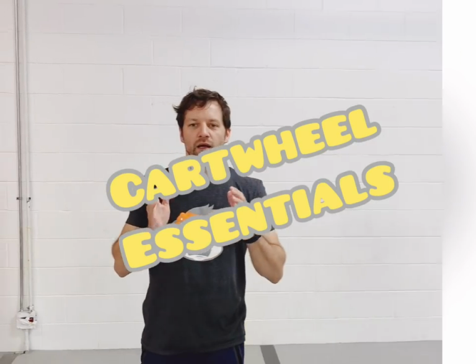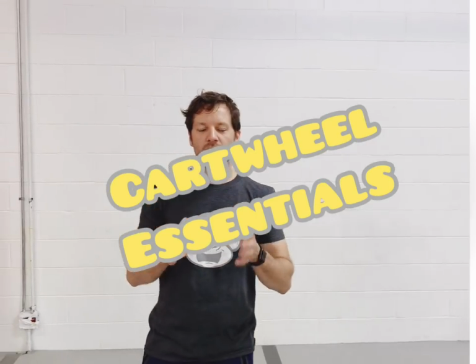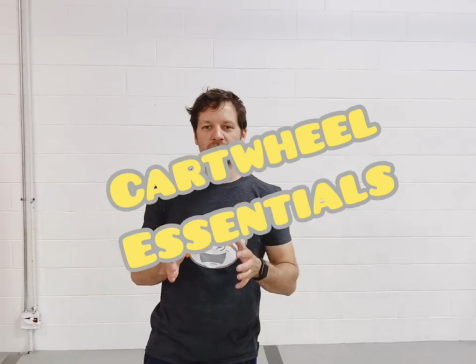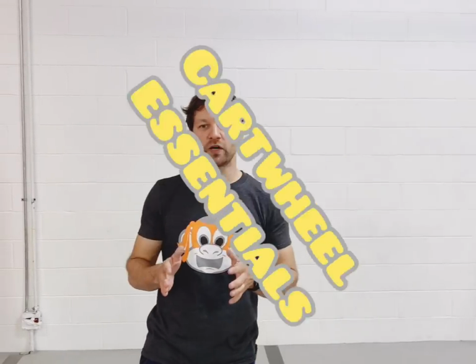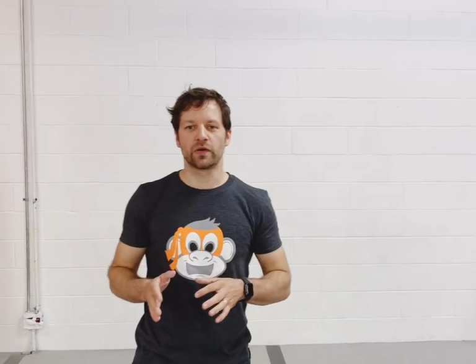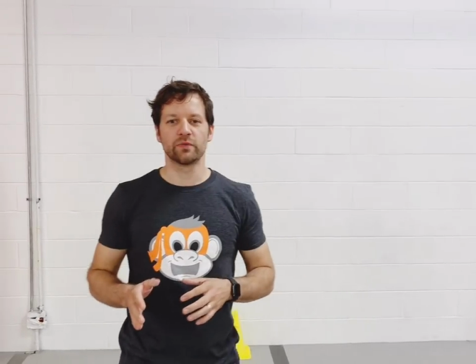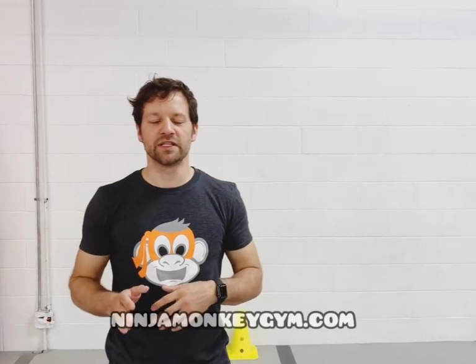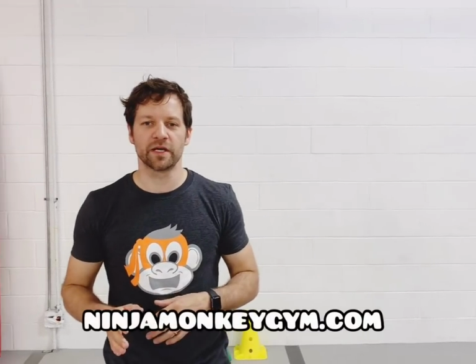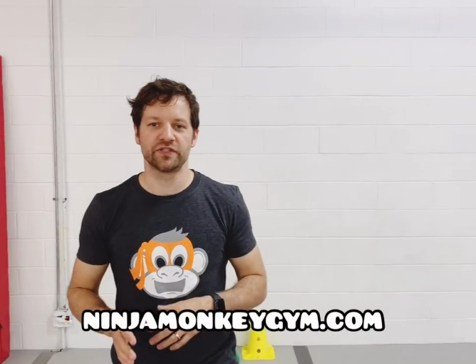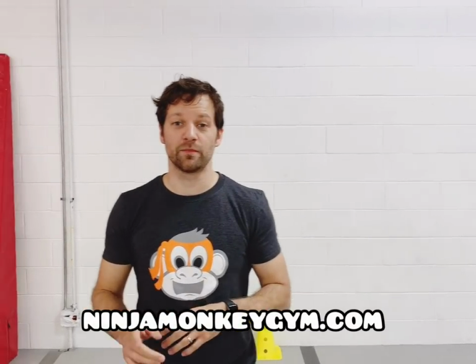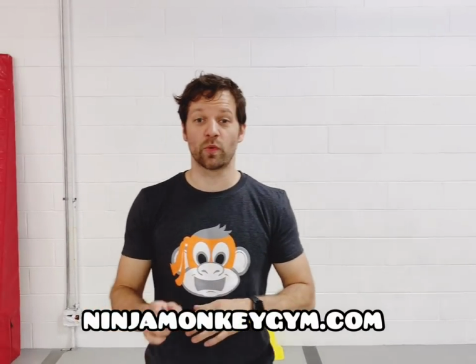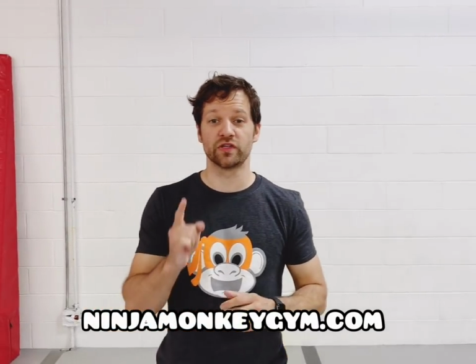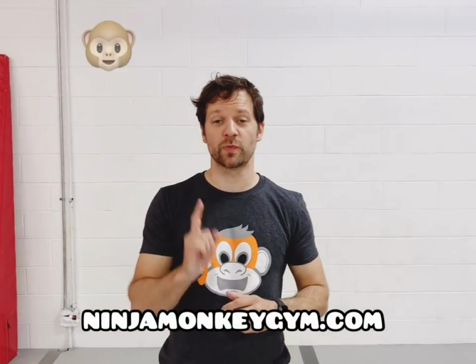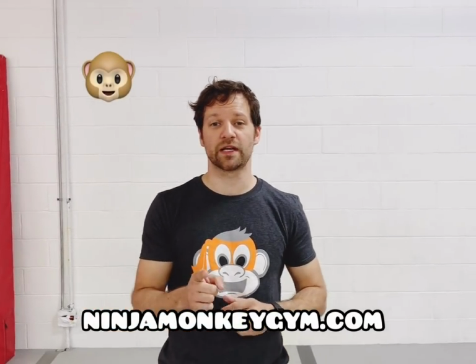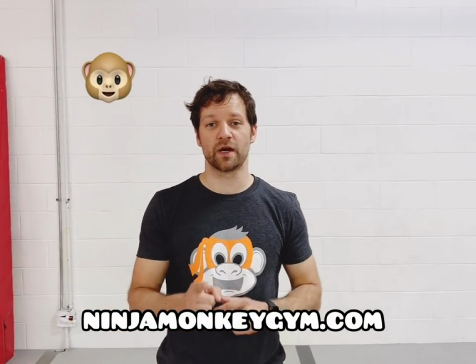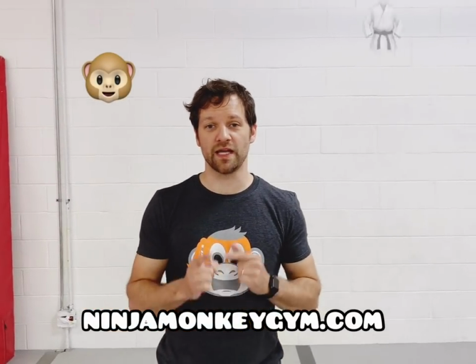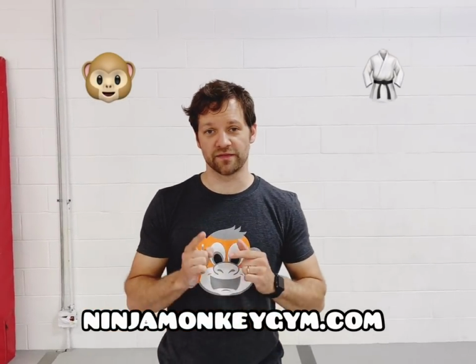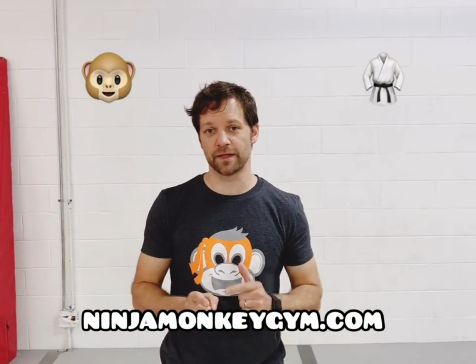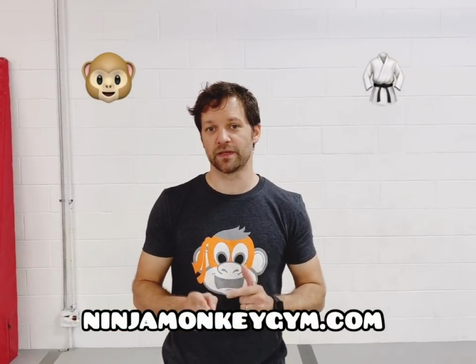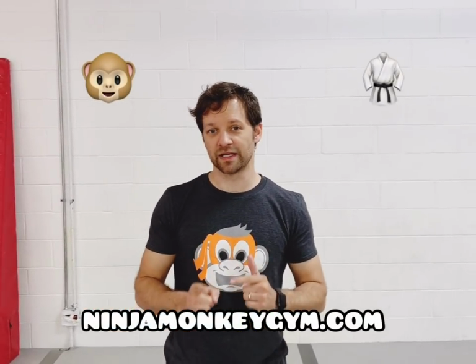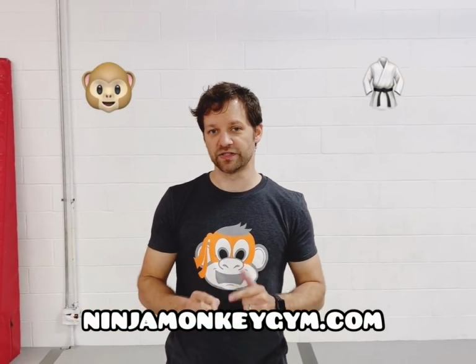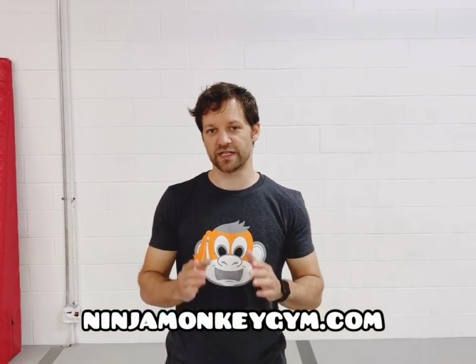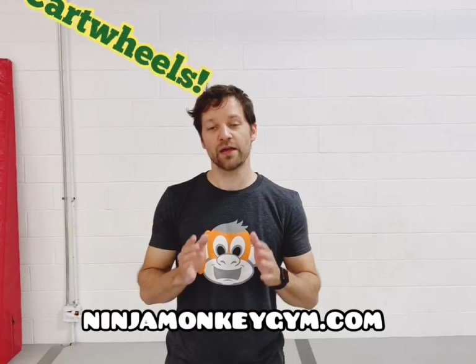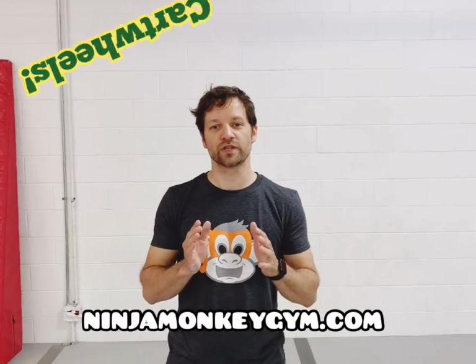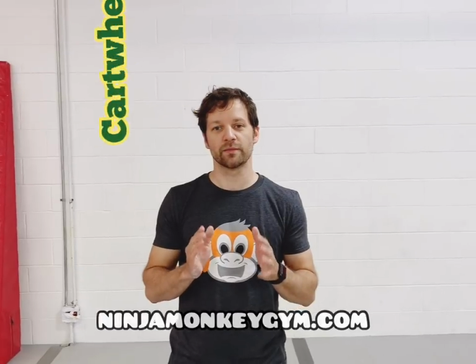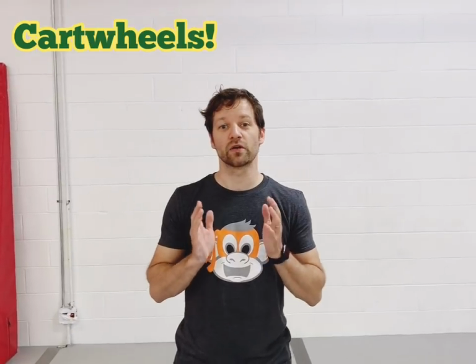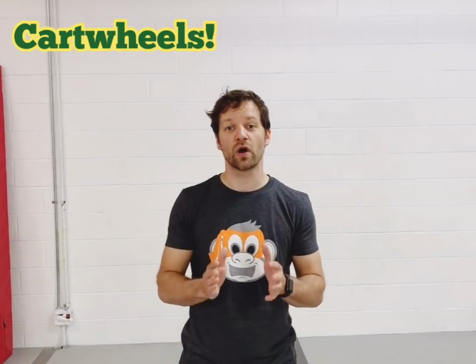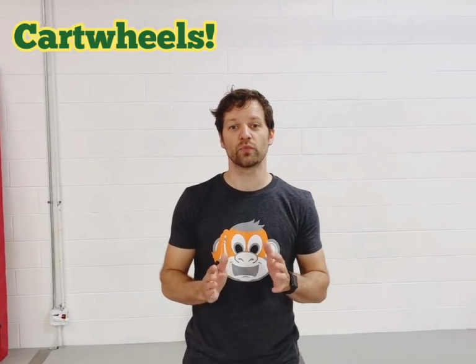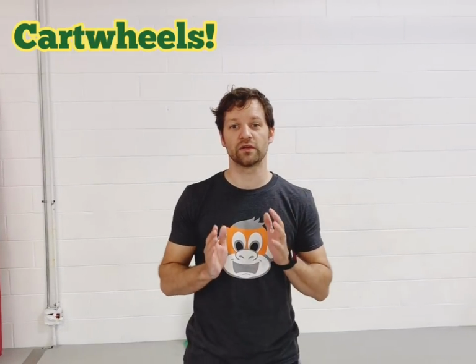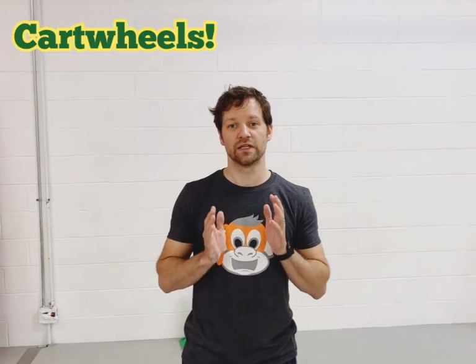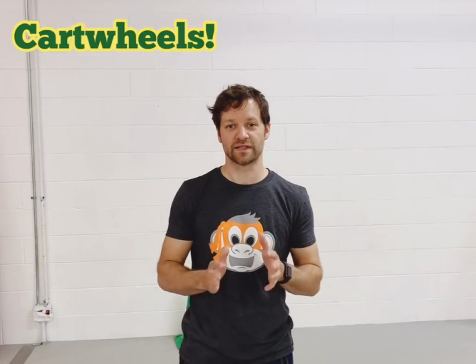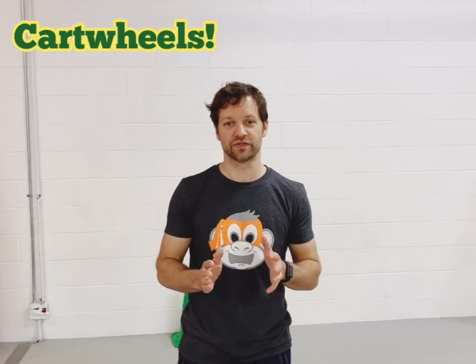Hey everybody, Coach Tony with Ninja Monkey Gym, where you swing like a monkey and flip like a ninja. Today we're talking about our cartwheel essentials.